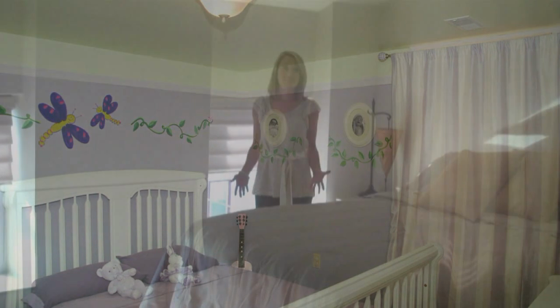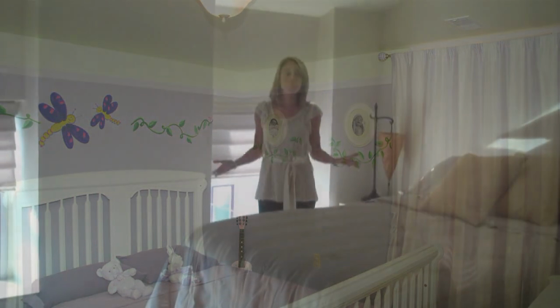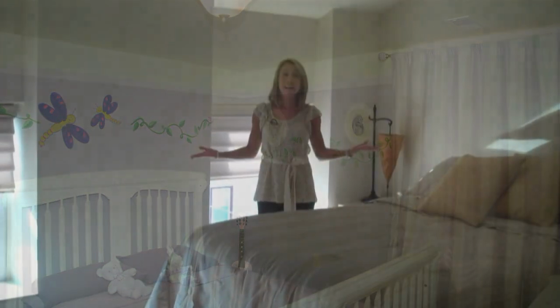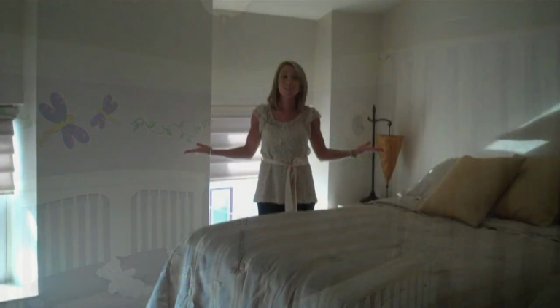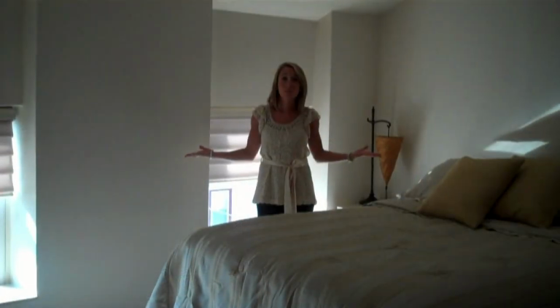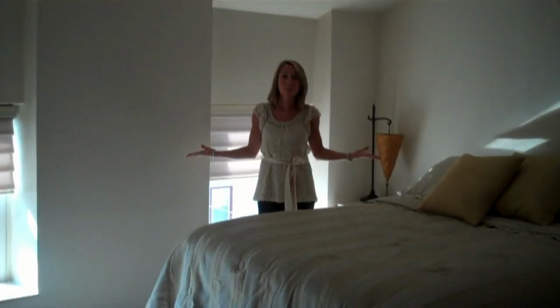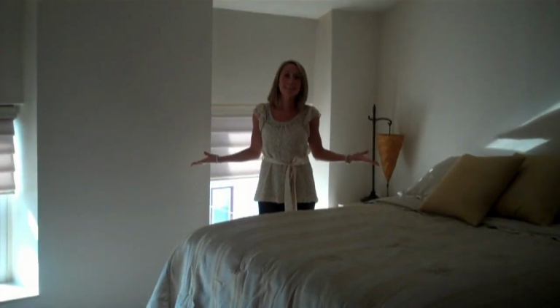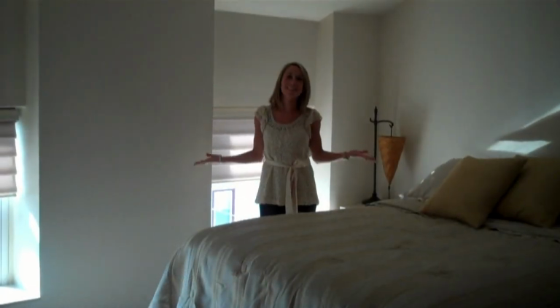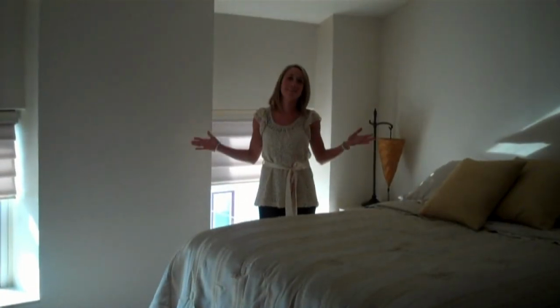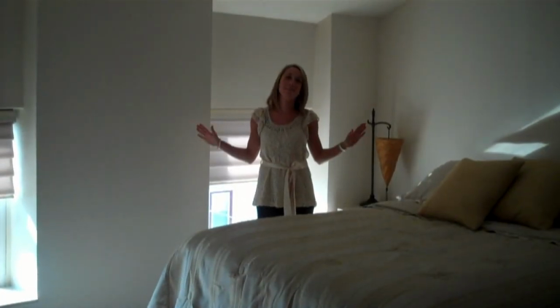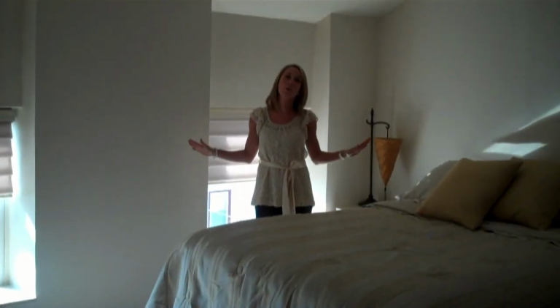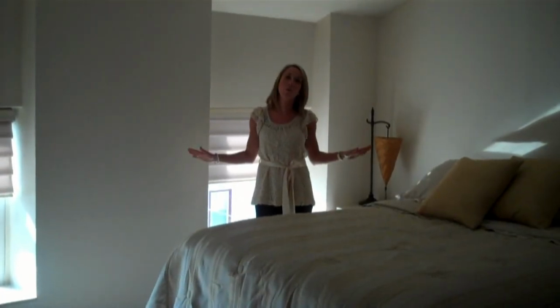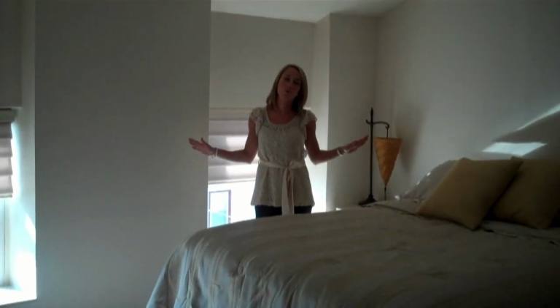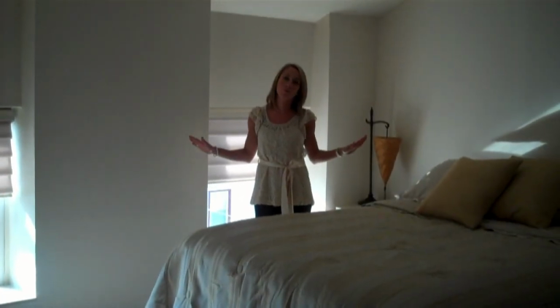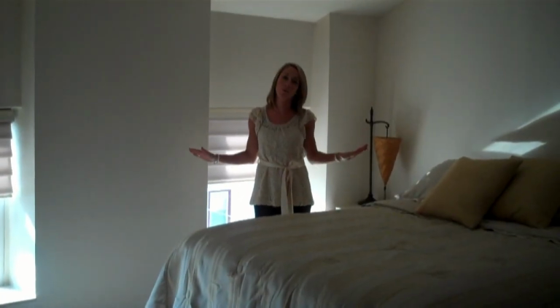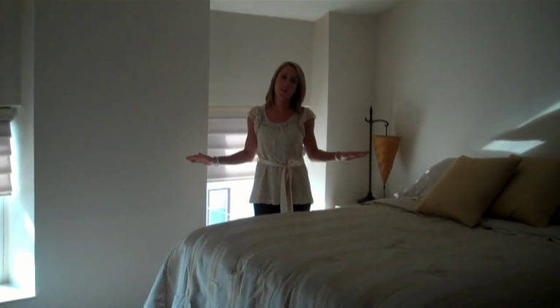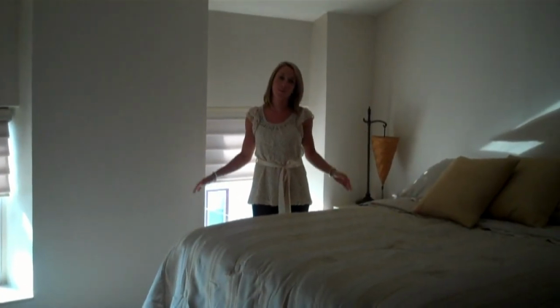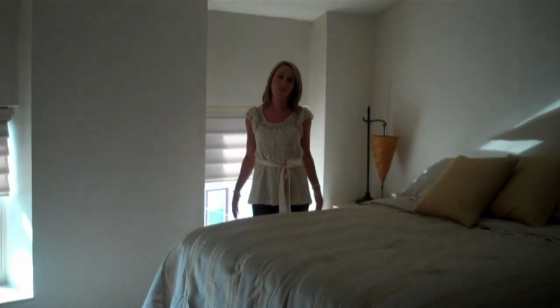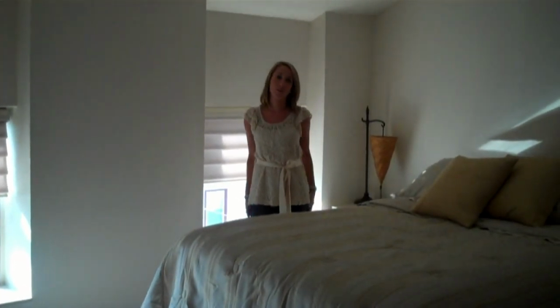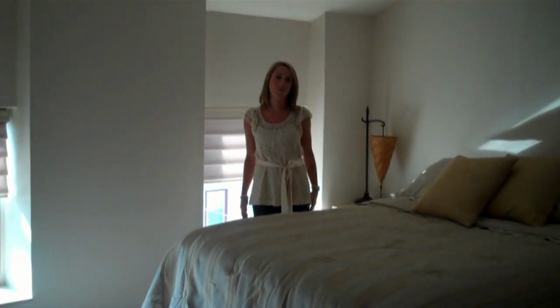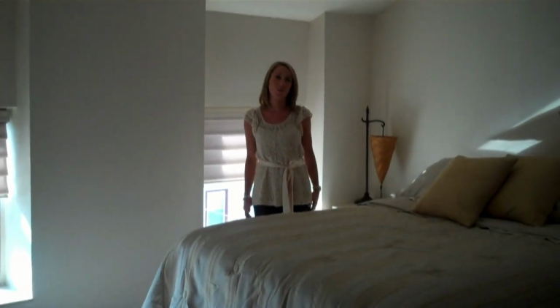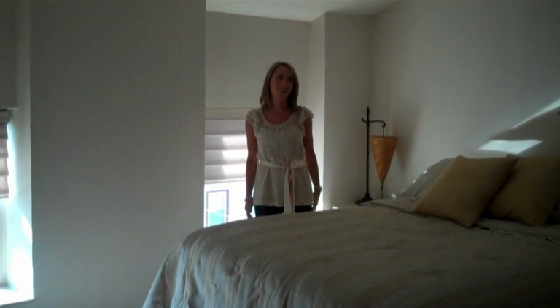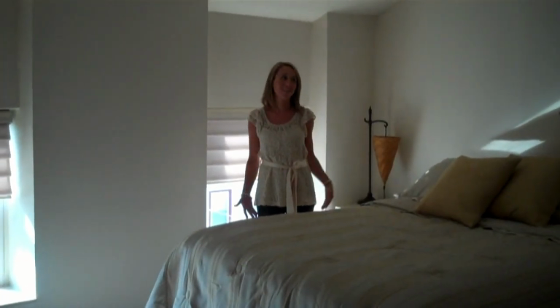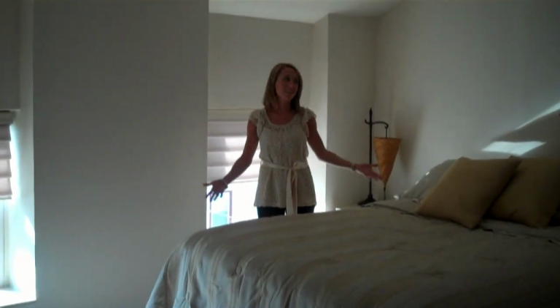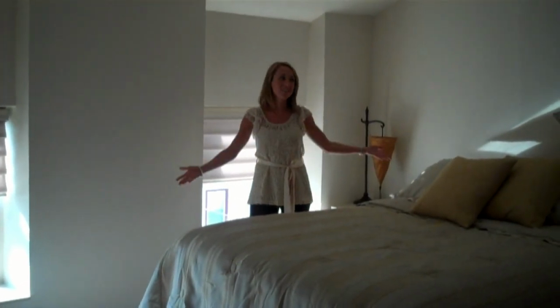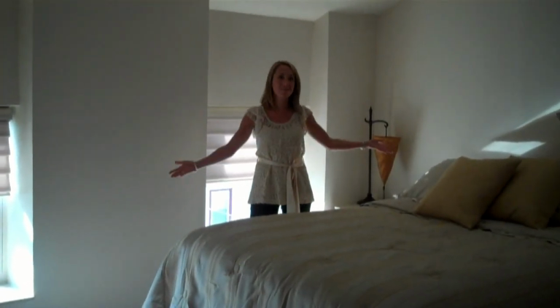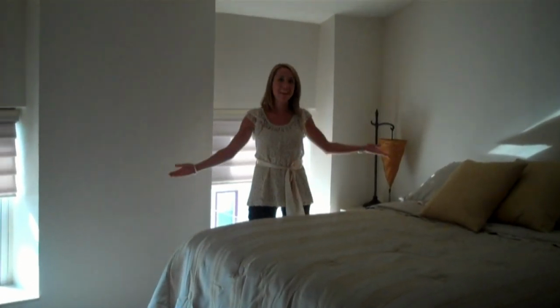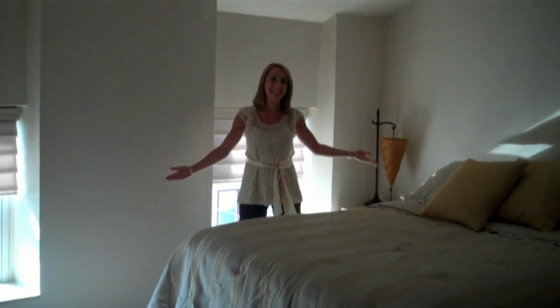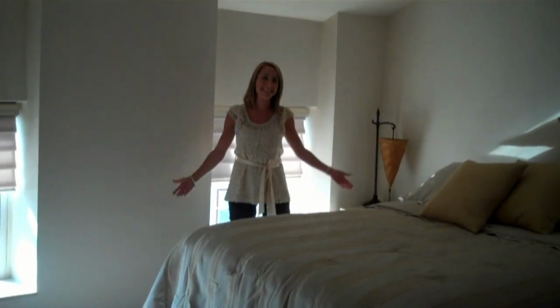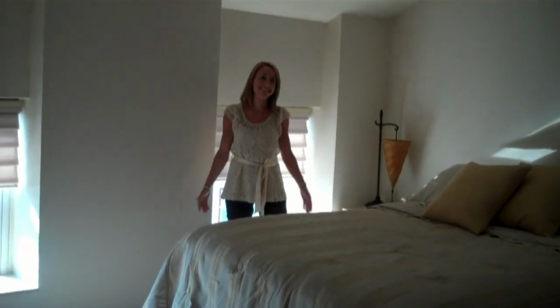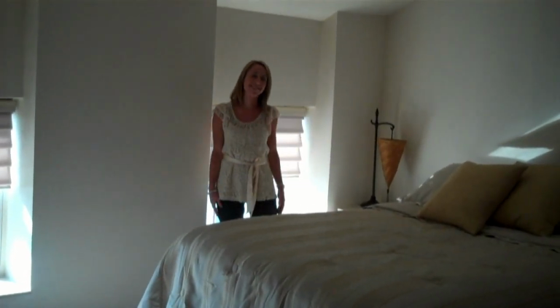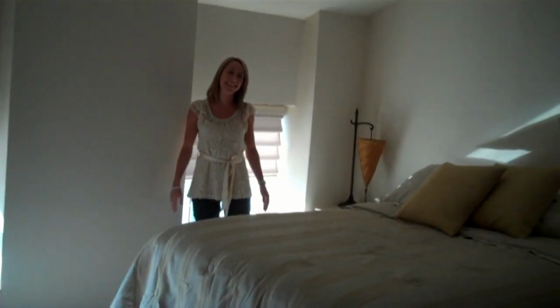The master suite is on its own floor — on the third floor. Look at all the space. It's great.